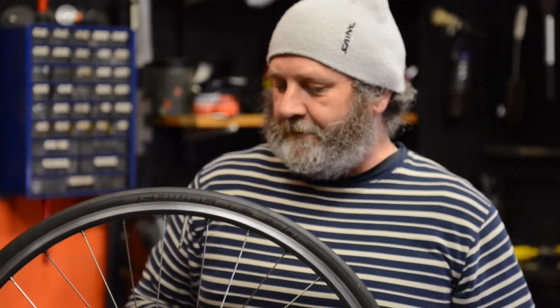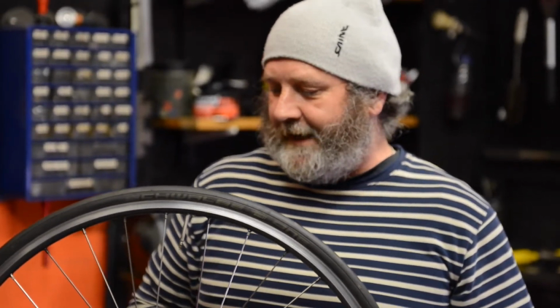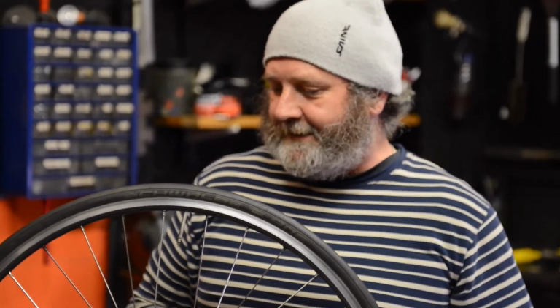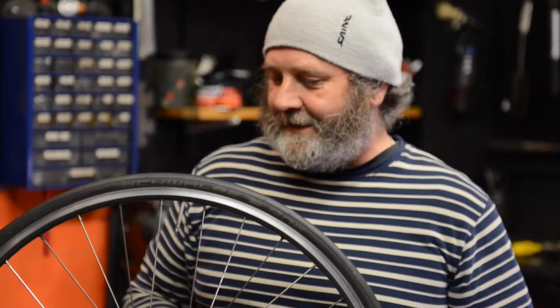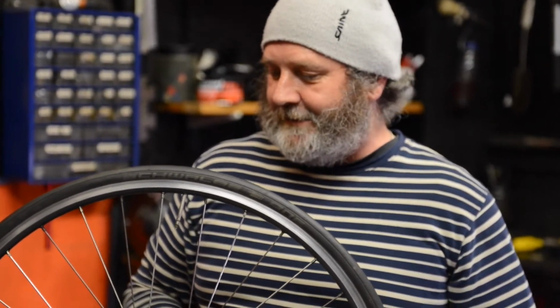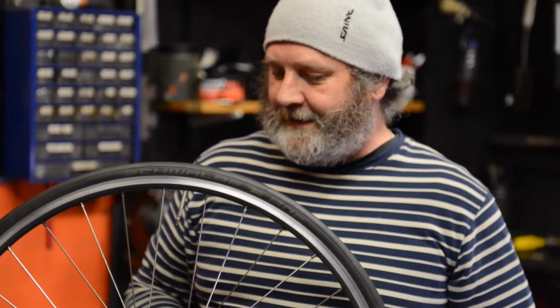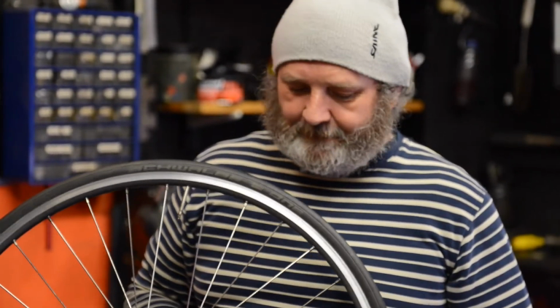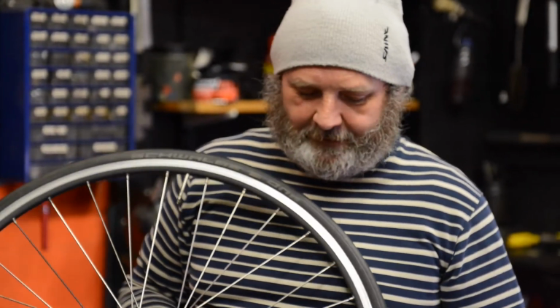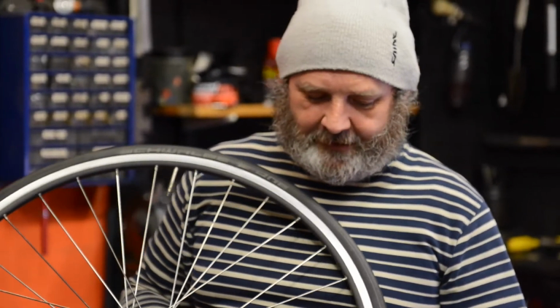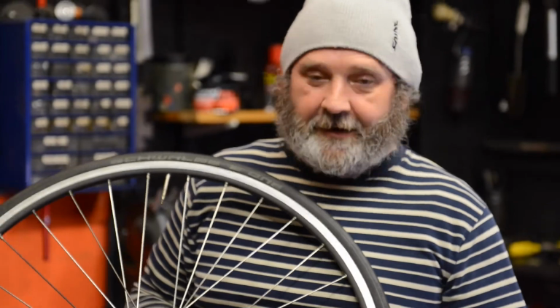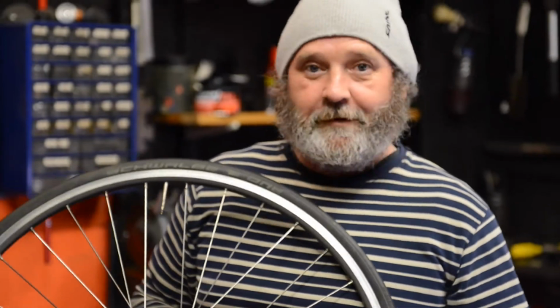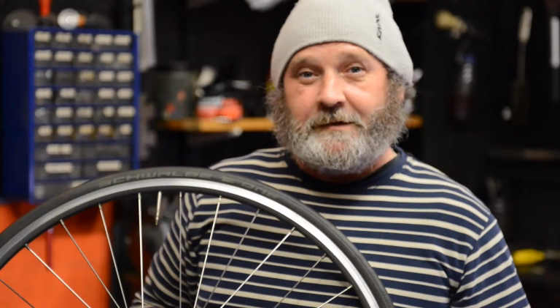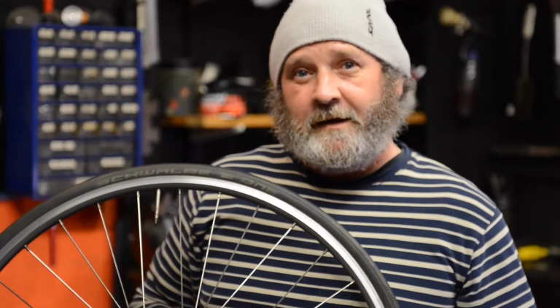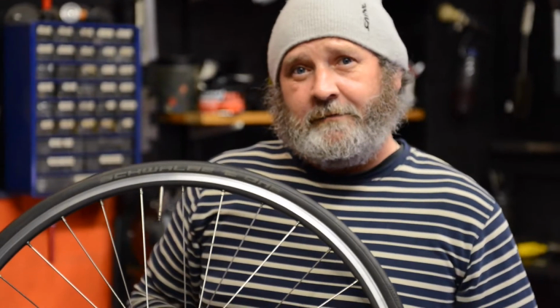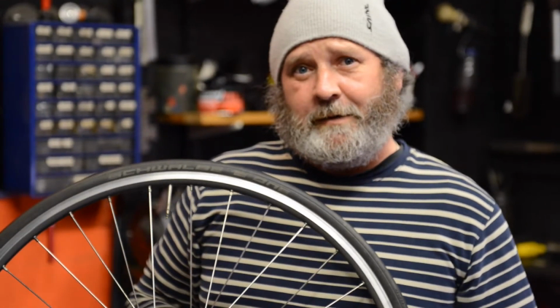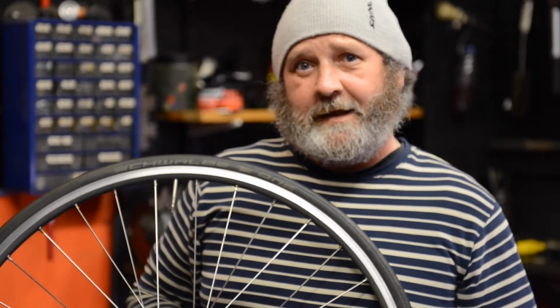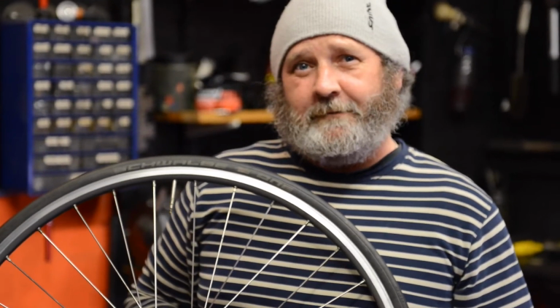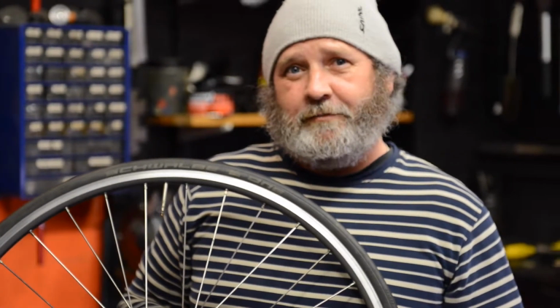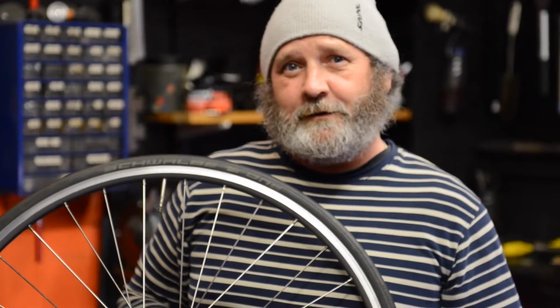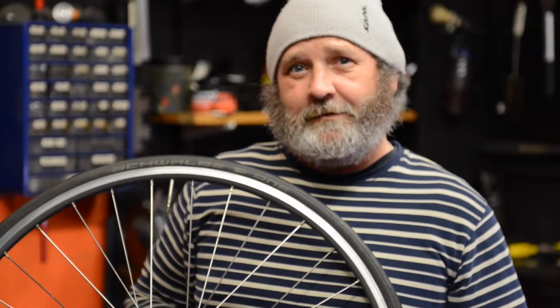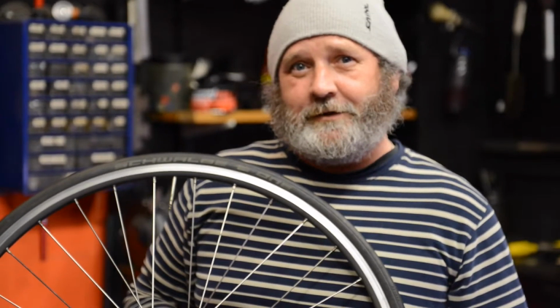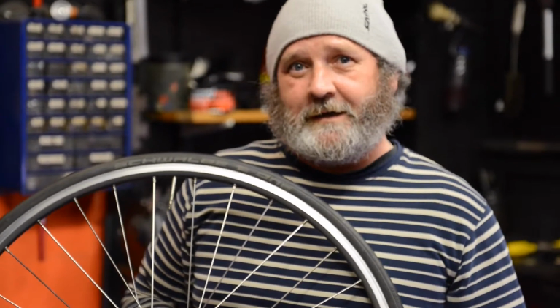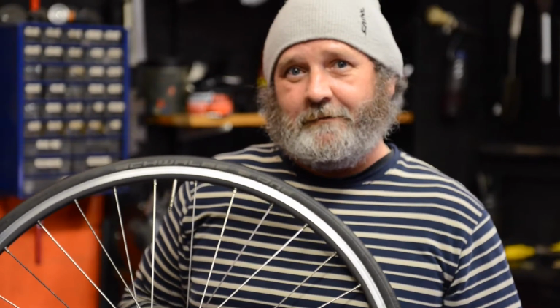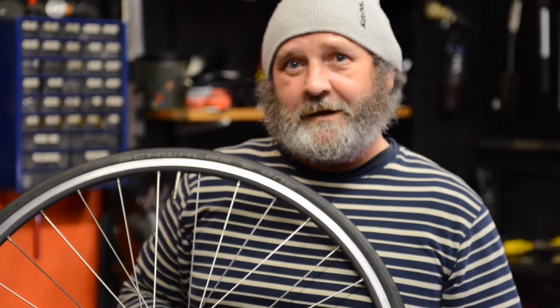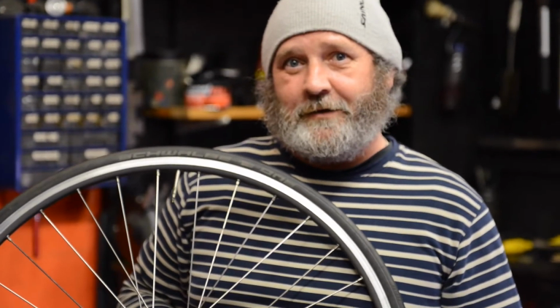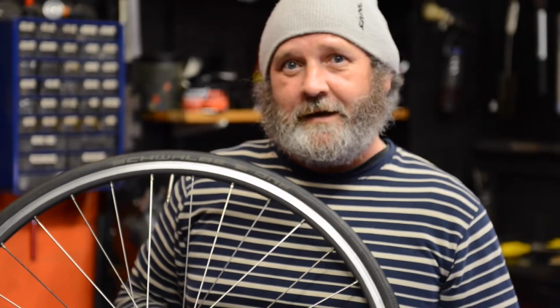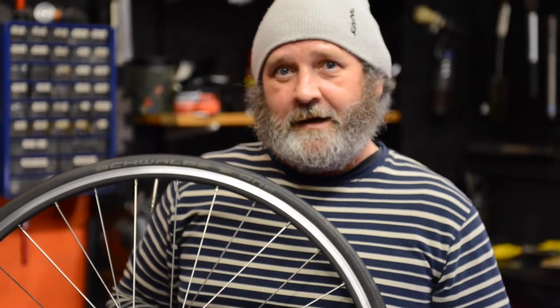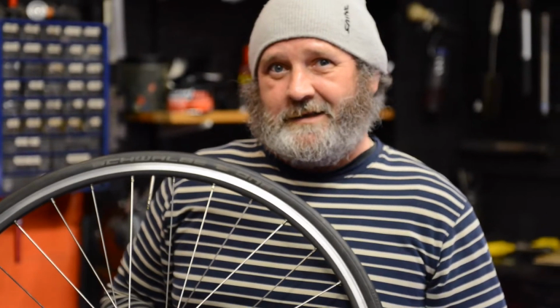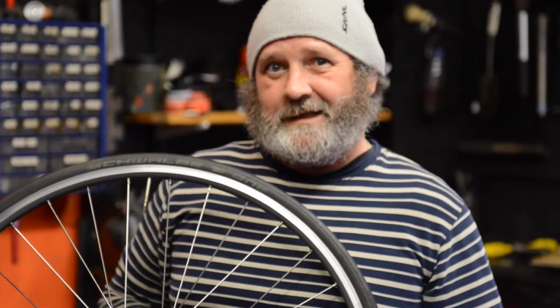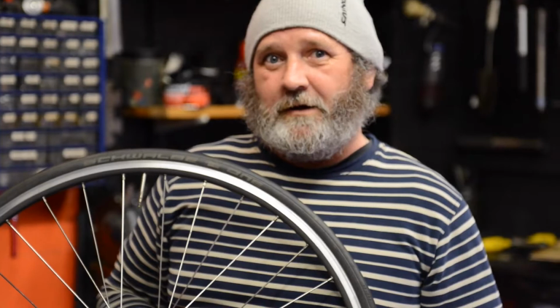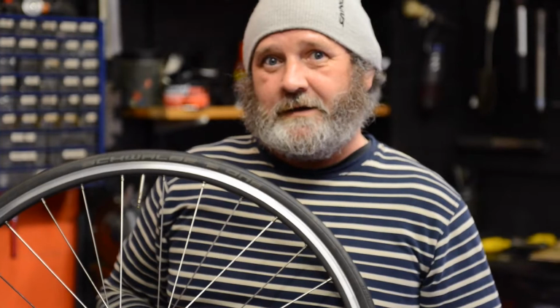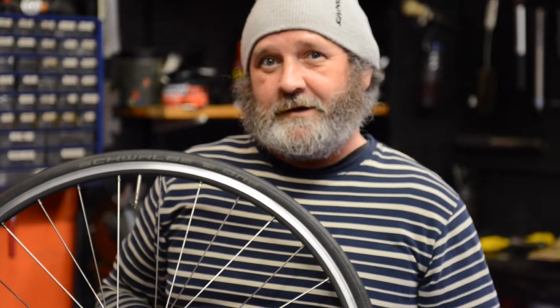We've blown a couple of tires off with the tubes, but what we're really here to do today is blow the side out of the rims — for where people let their brakes wear through too much, the rim gets too thin, and it just explodes under pressure.